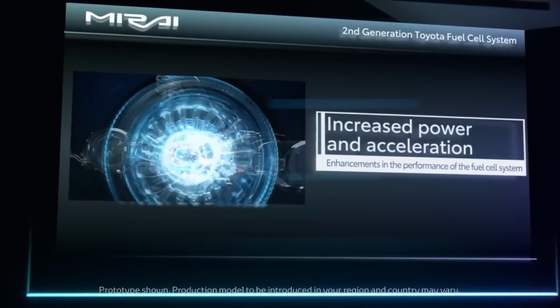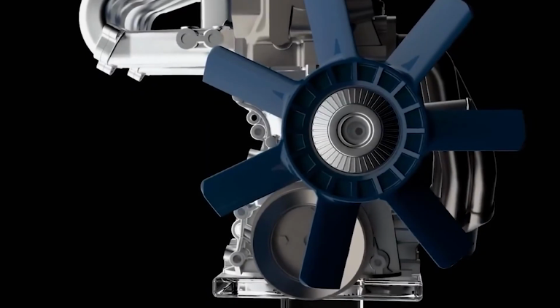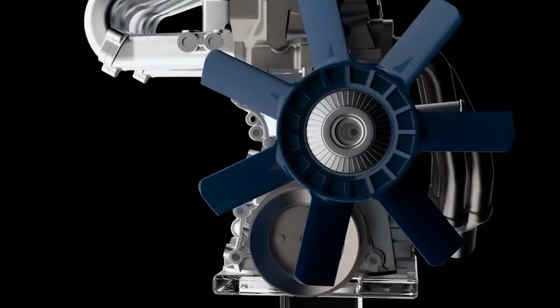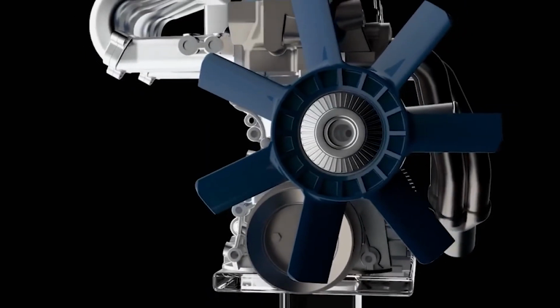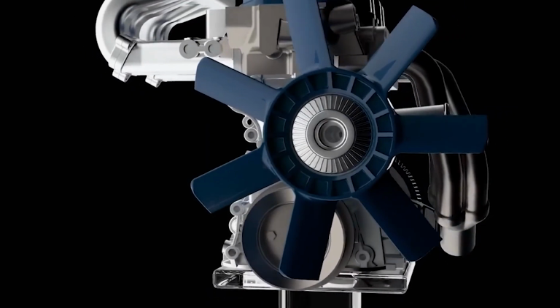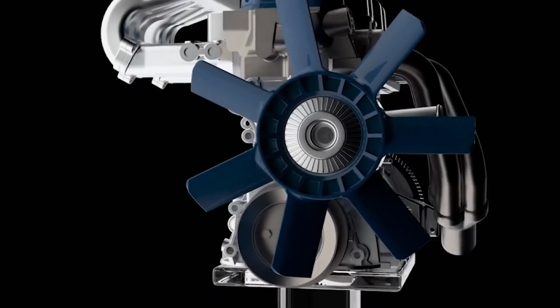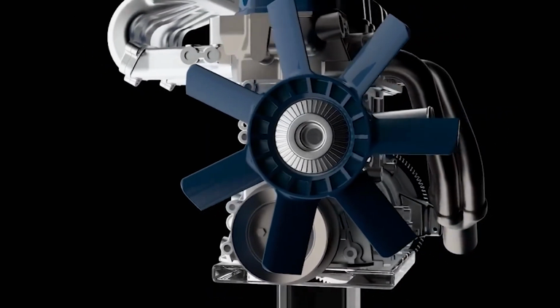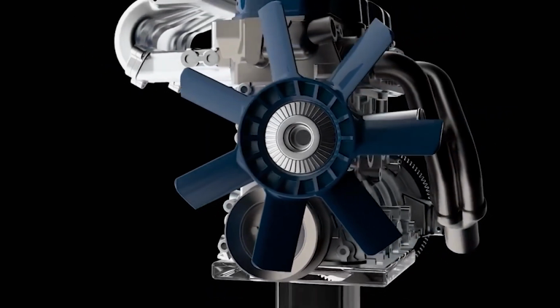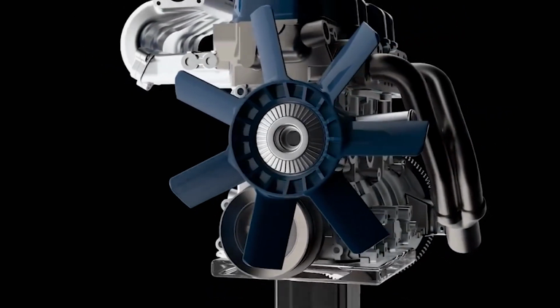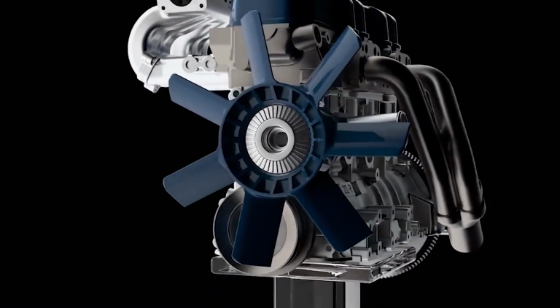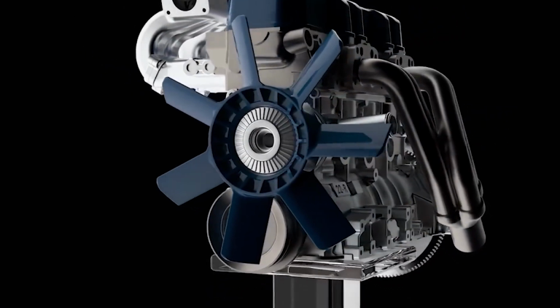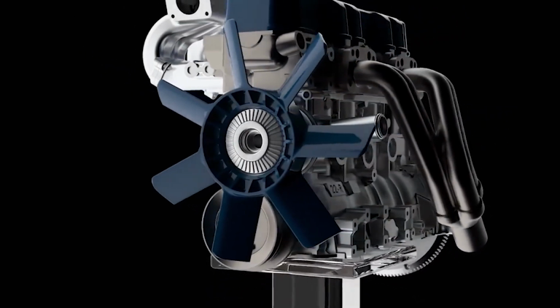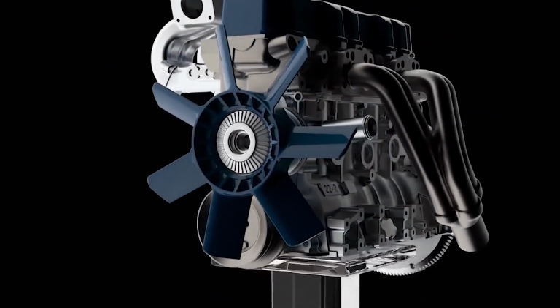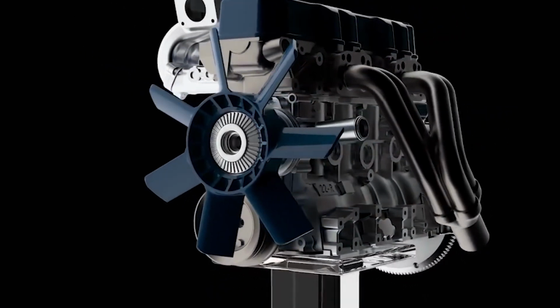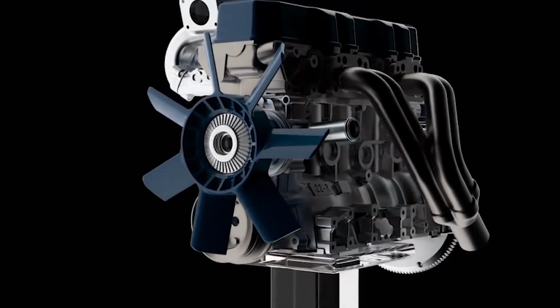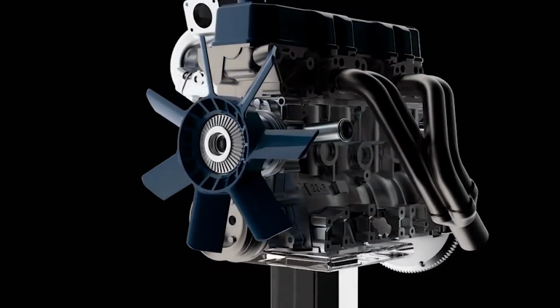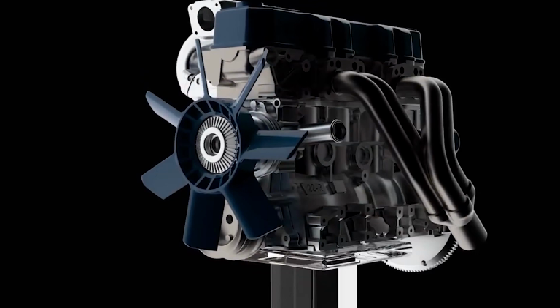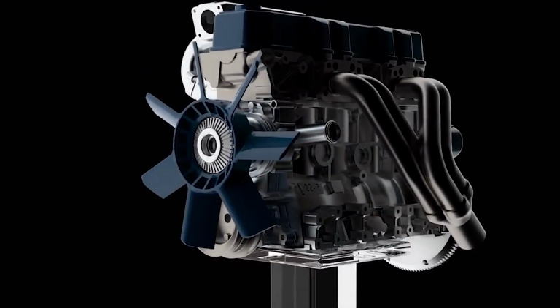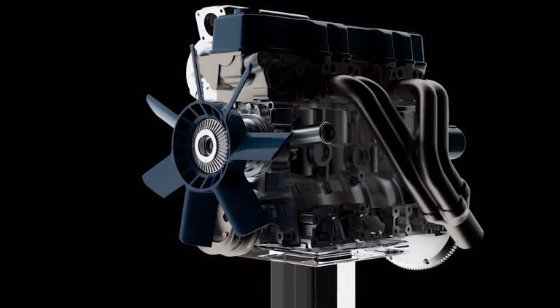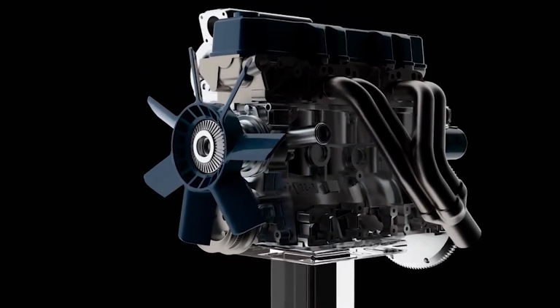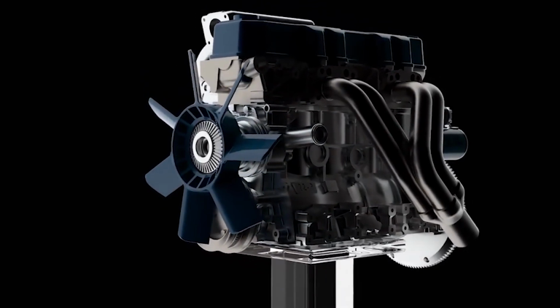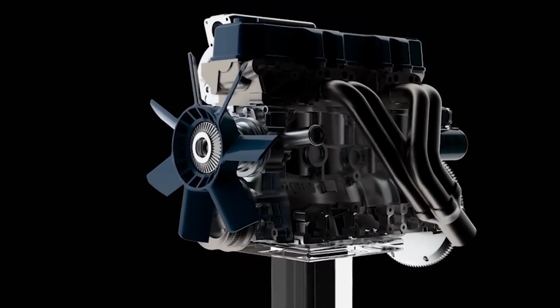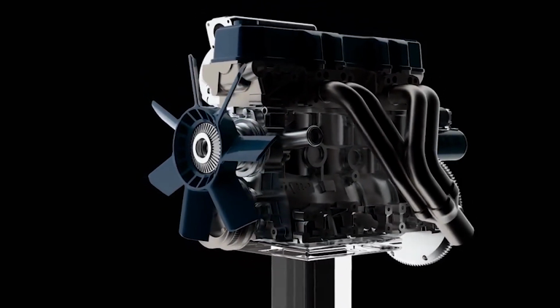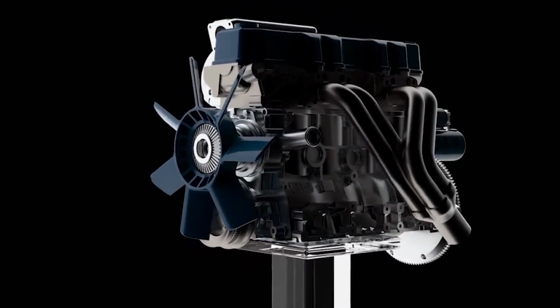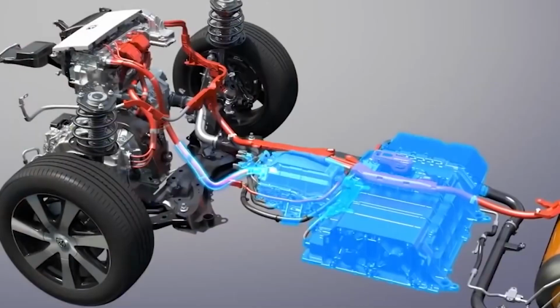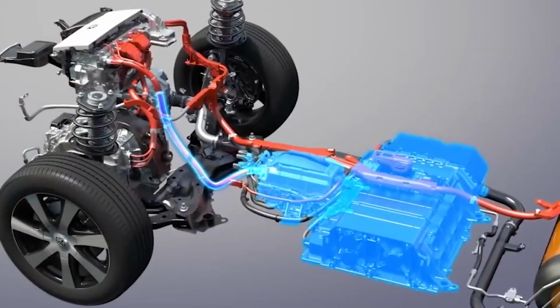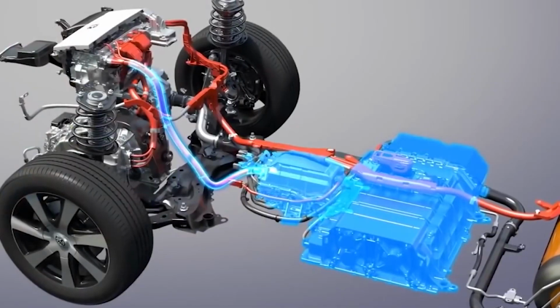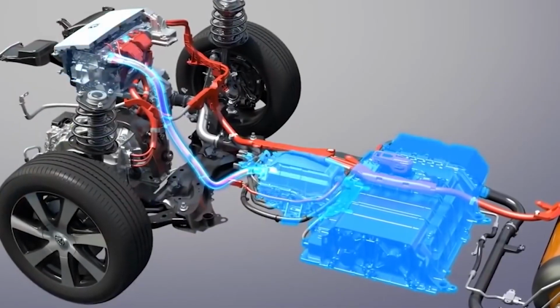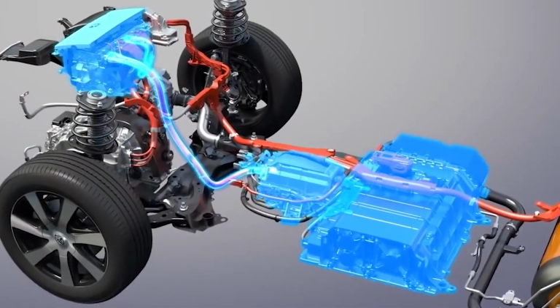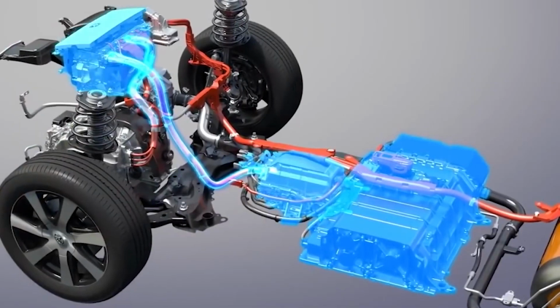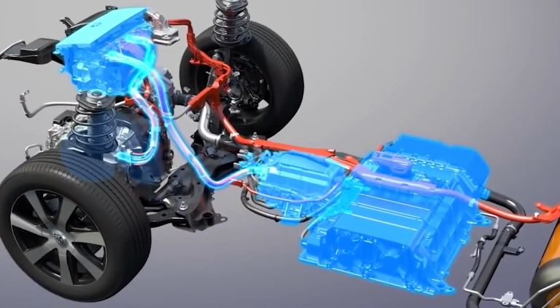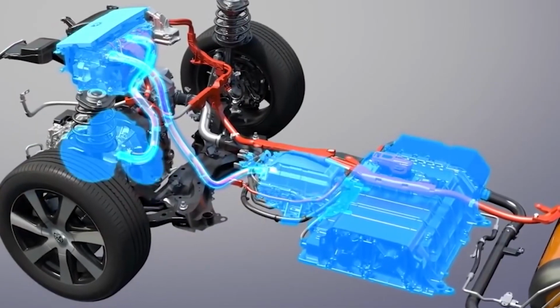What do you think of this innovative 2-litre hydrogen engine? Share your thoughts in the comment box below.